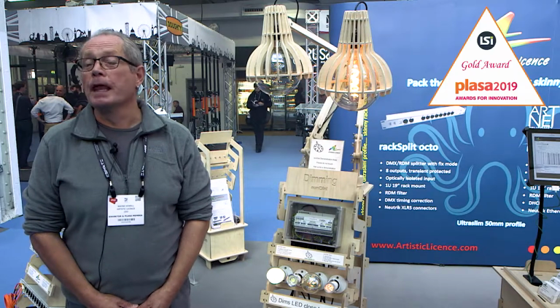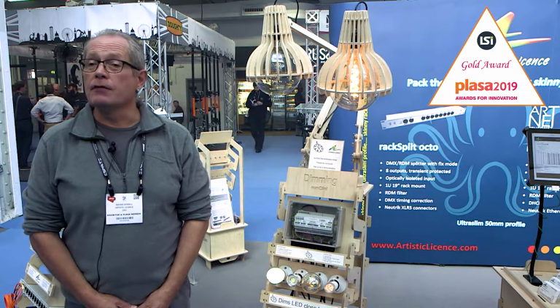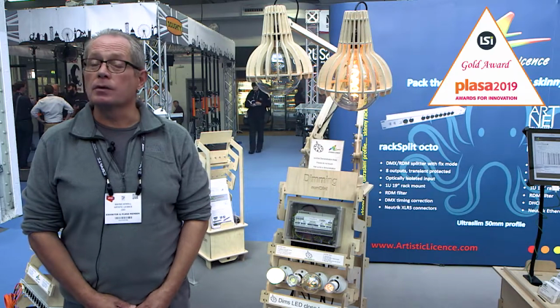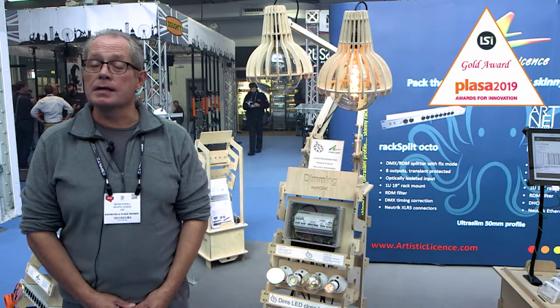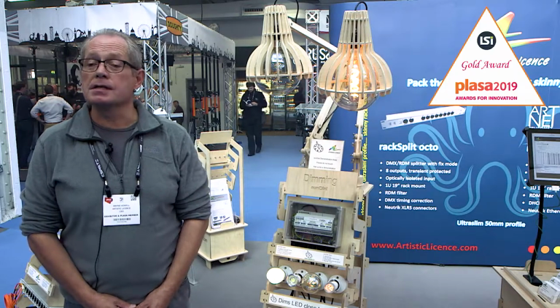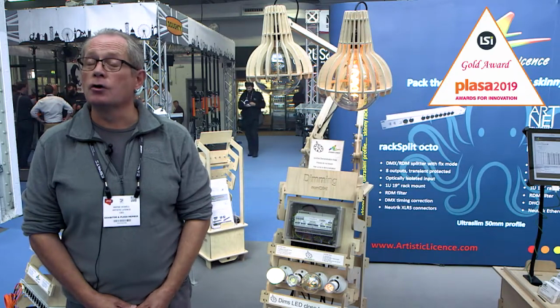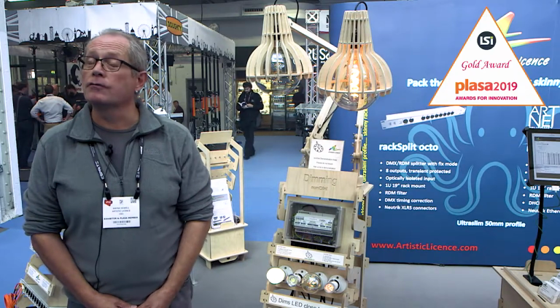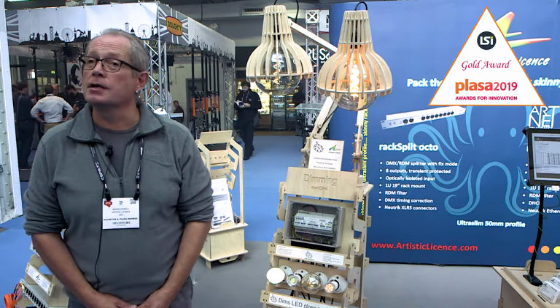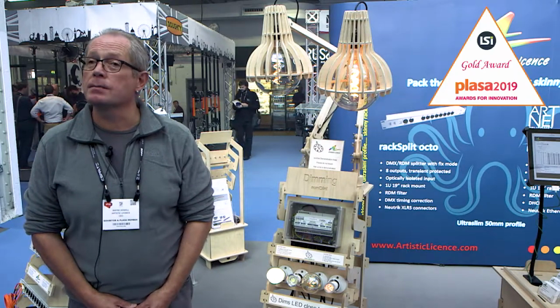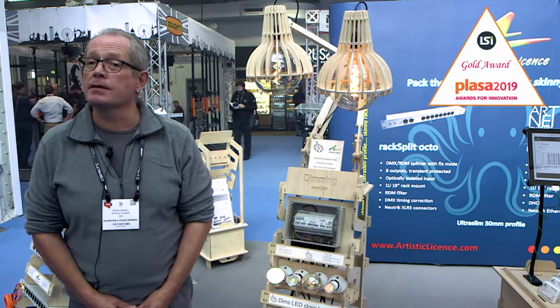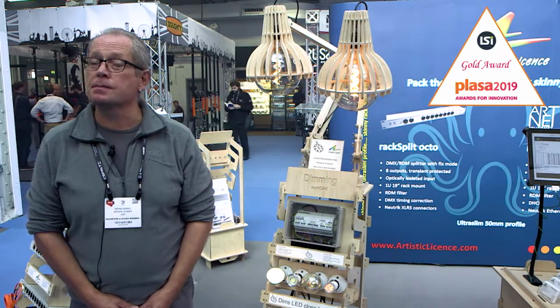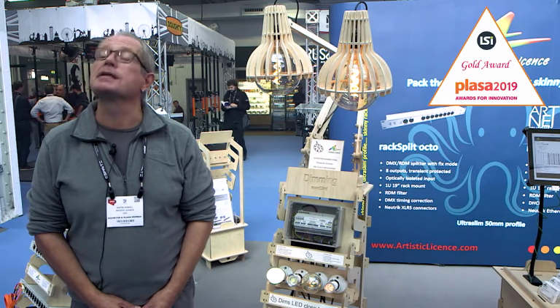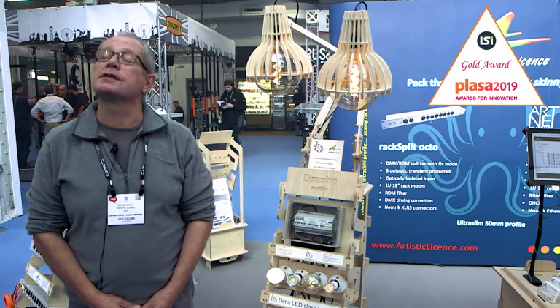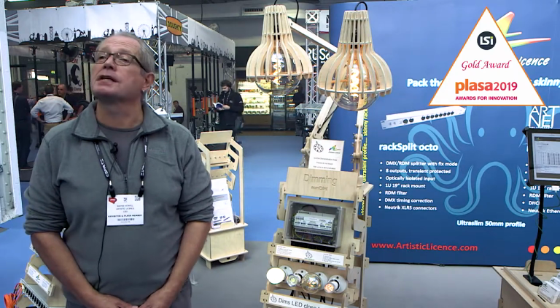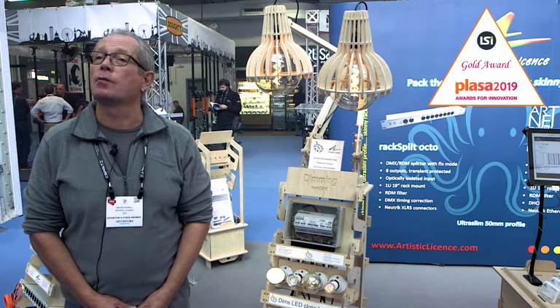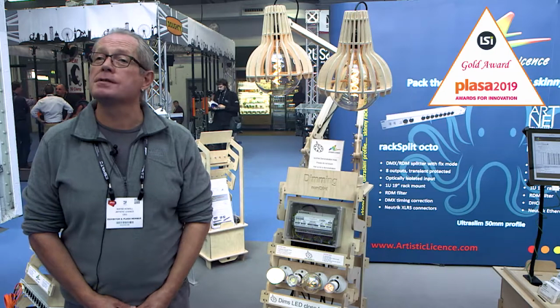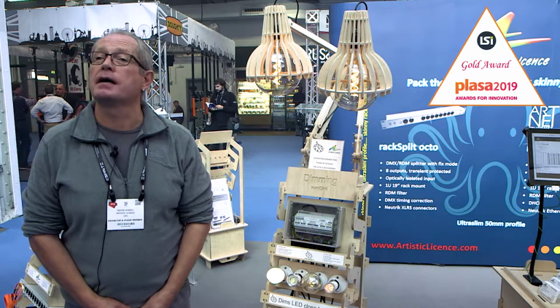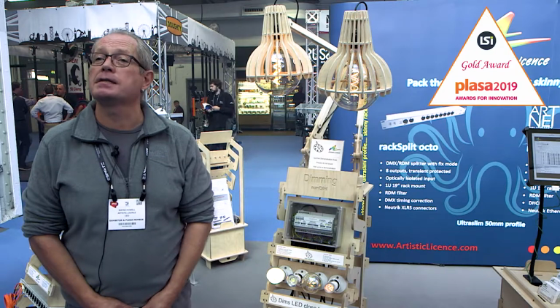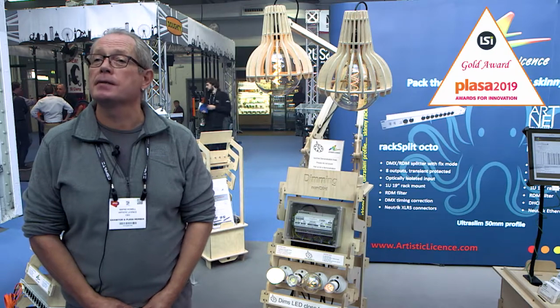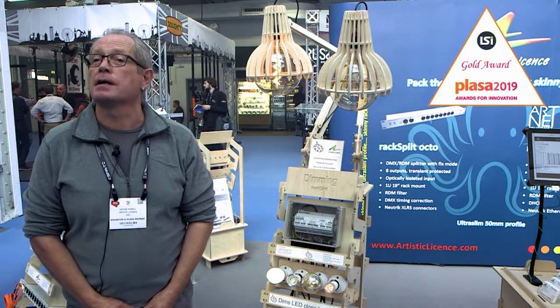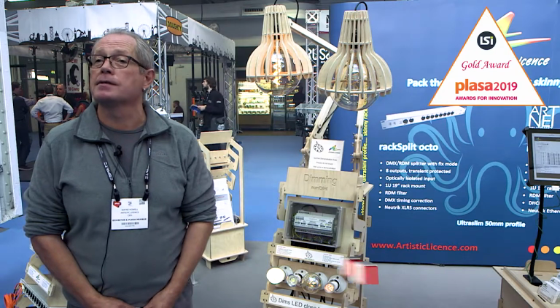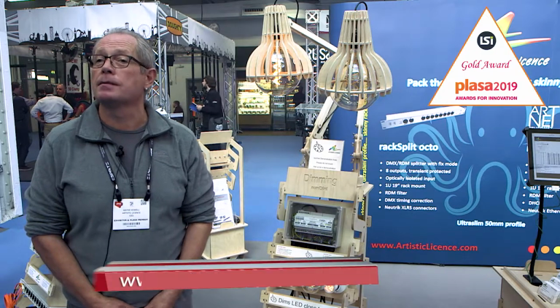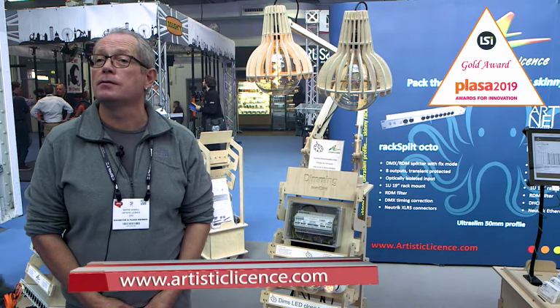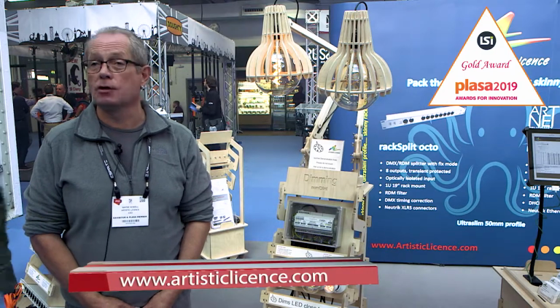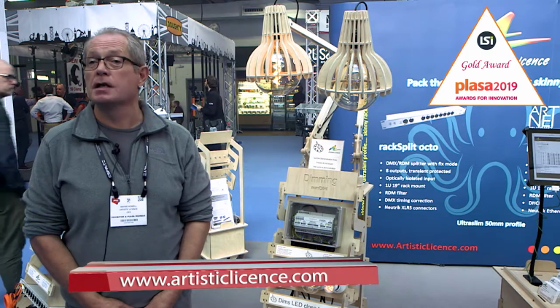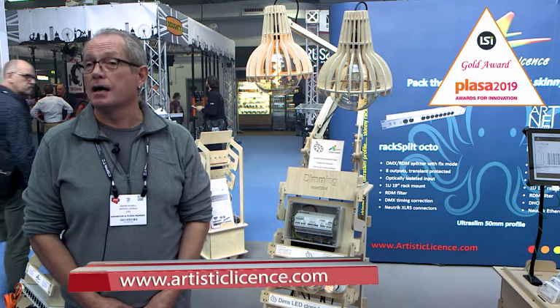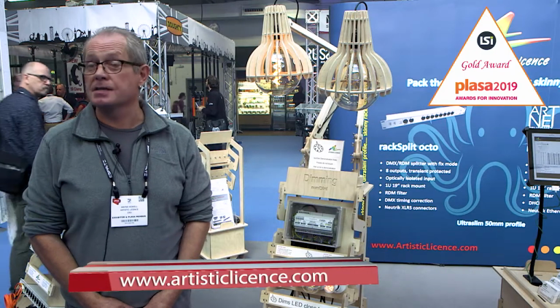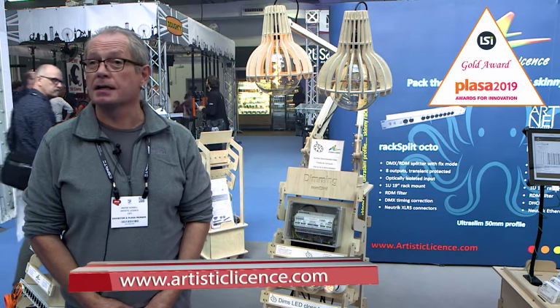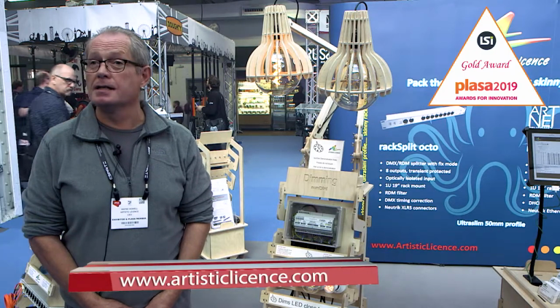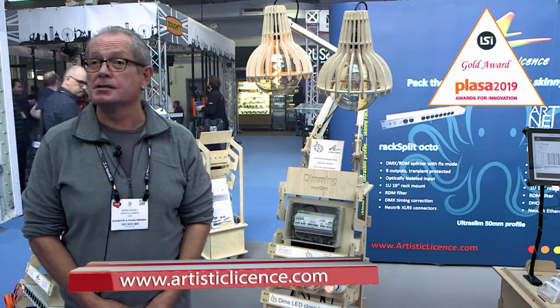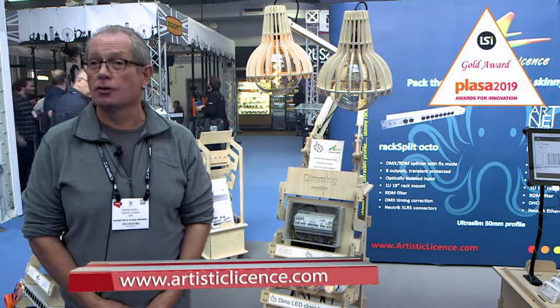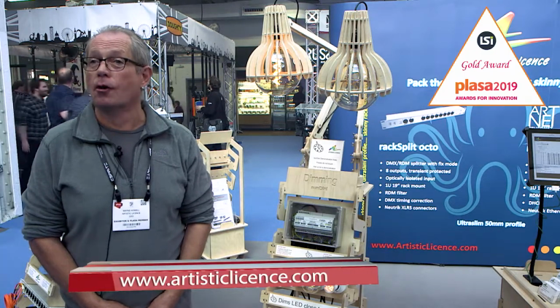If you would like to see more information about this, please visit our website at www.artisticlicence.com.